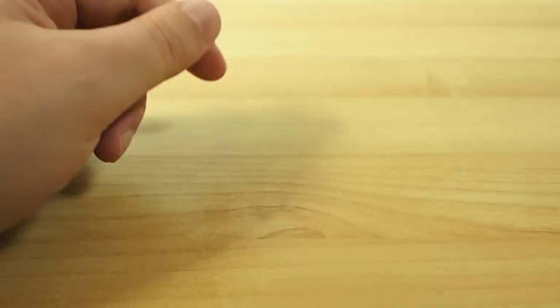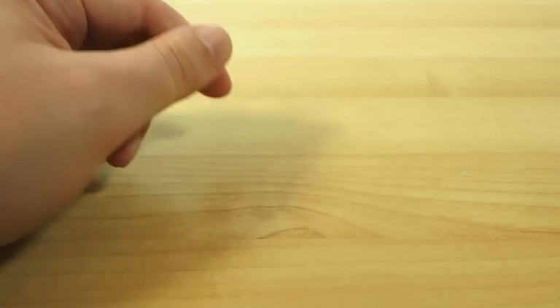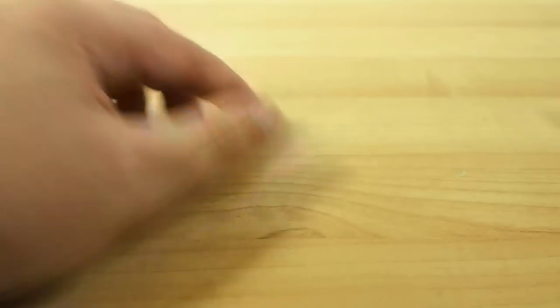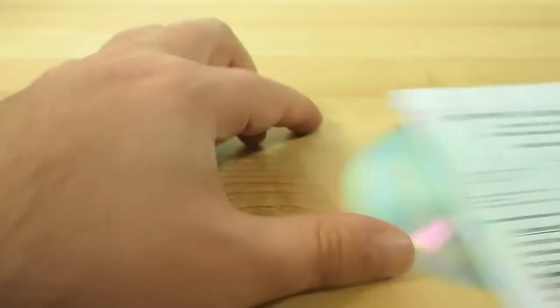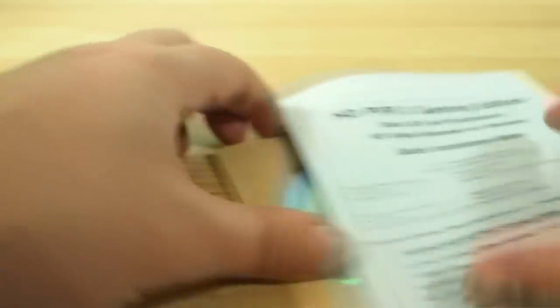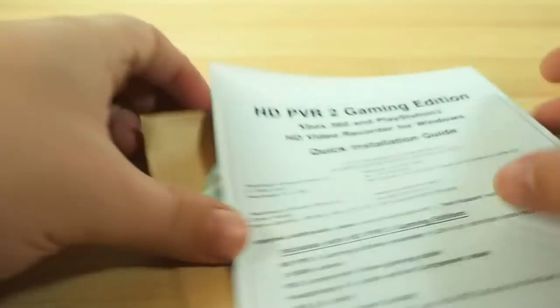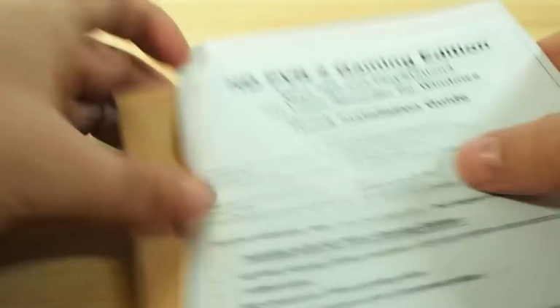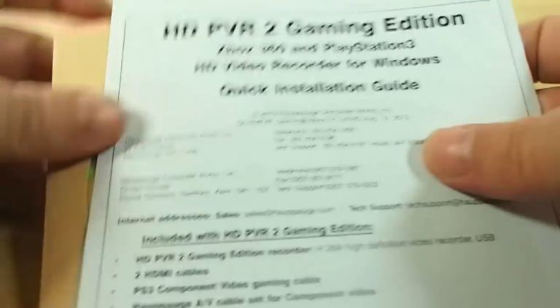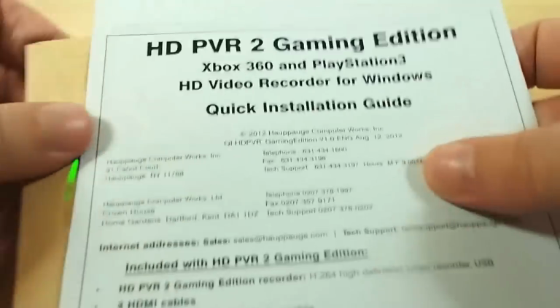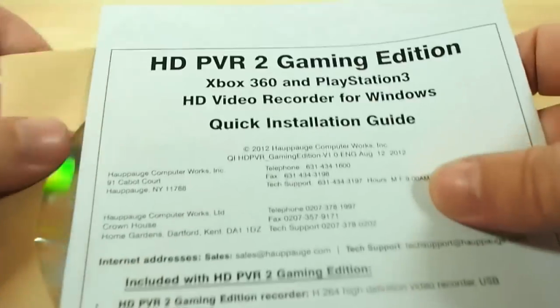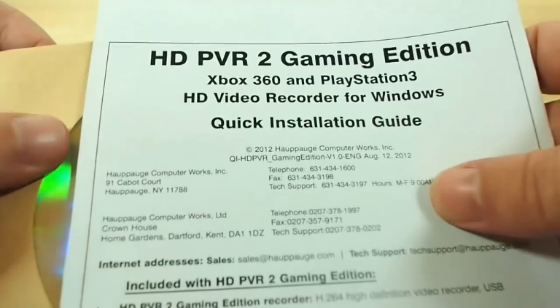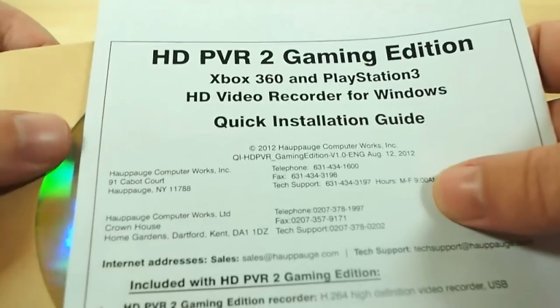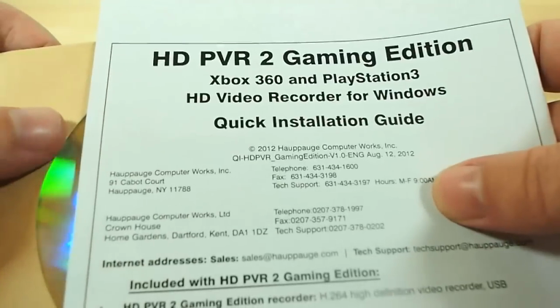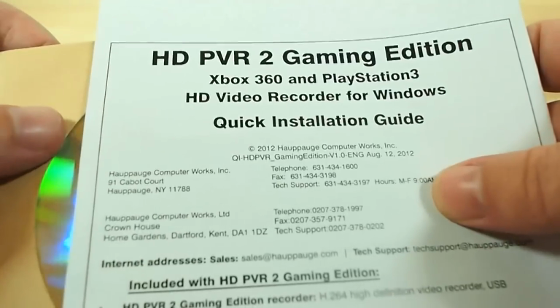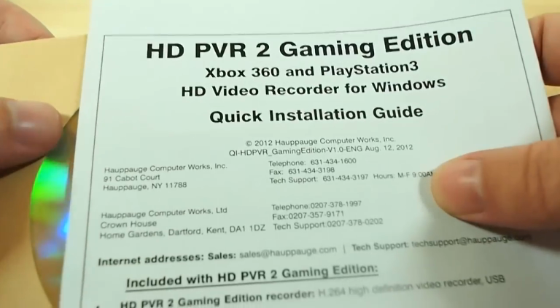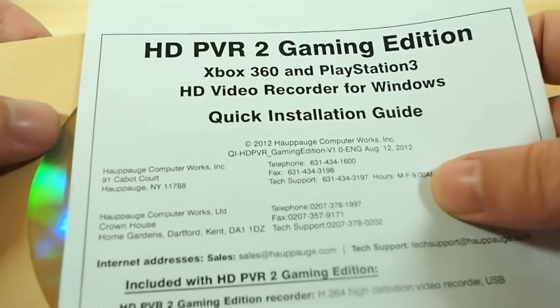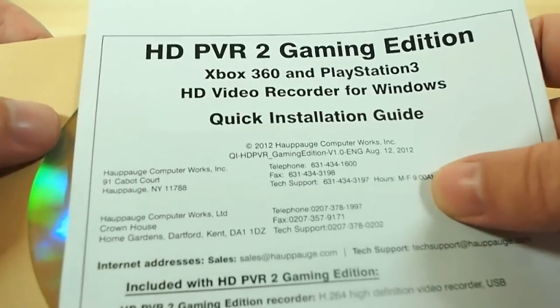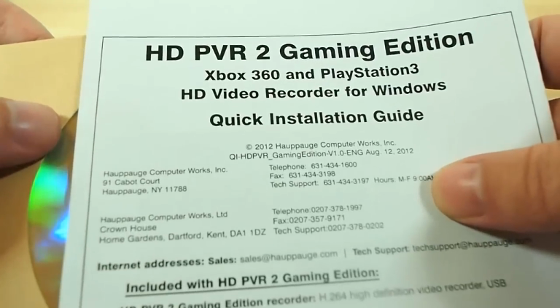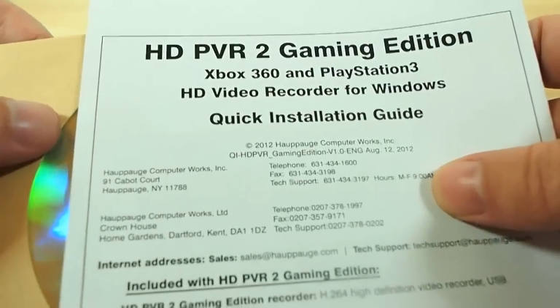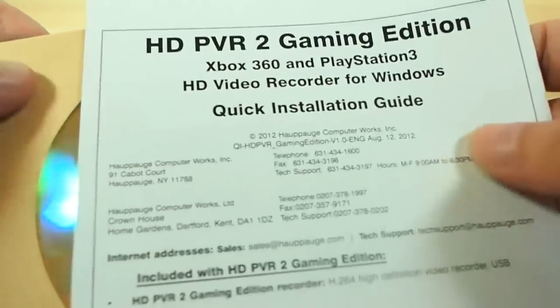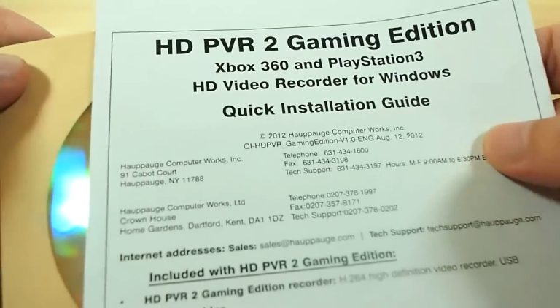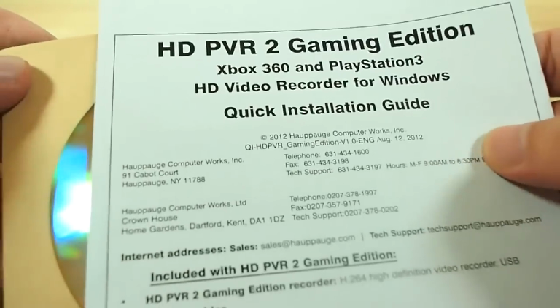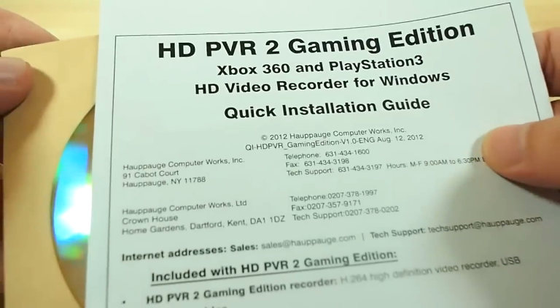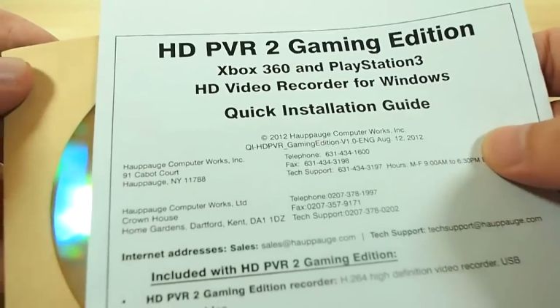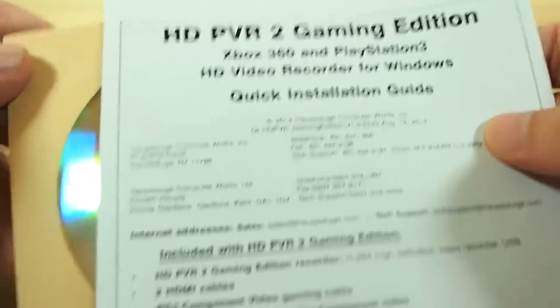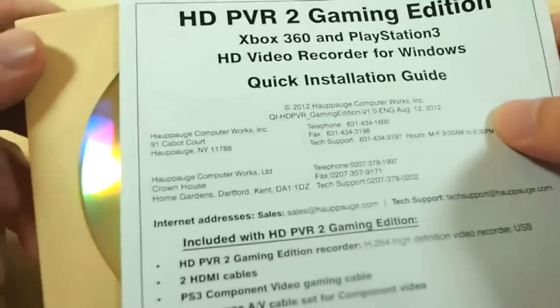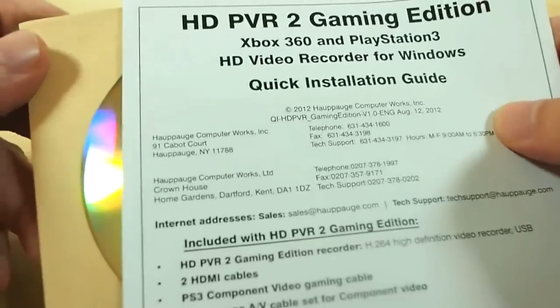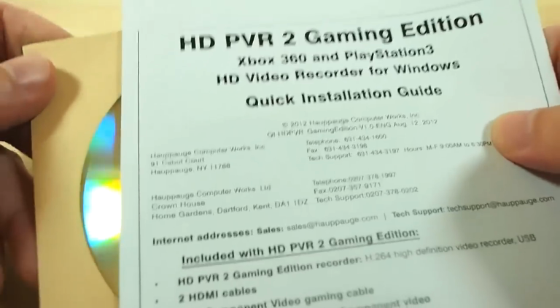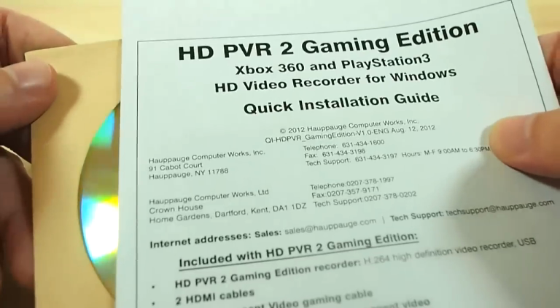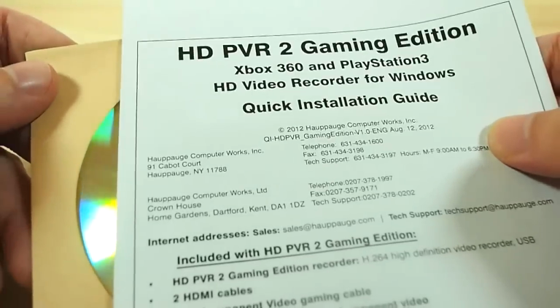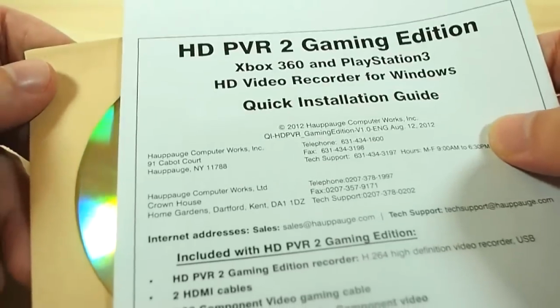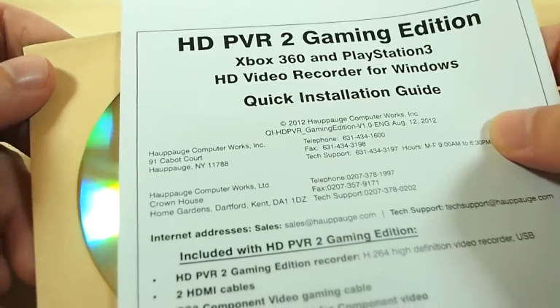And of course your software and your manual, which should go without saying - but I guess it had to go with saying because this is an unboxing and they're in the box.